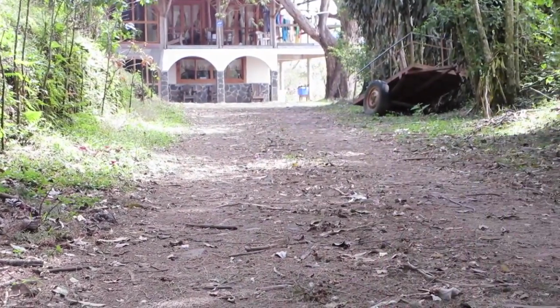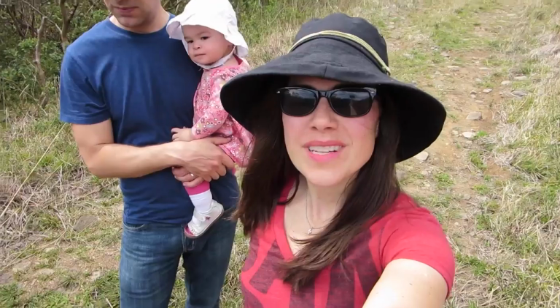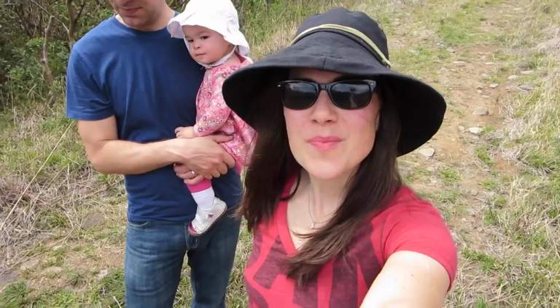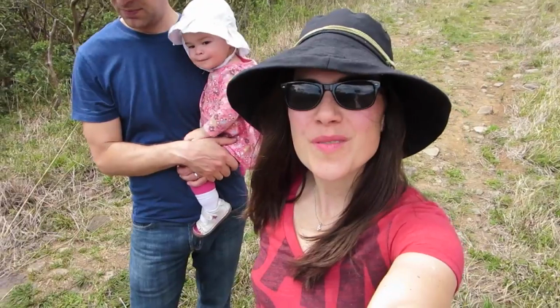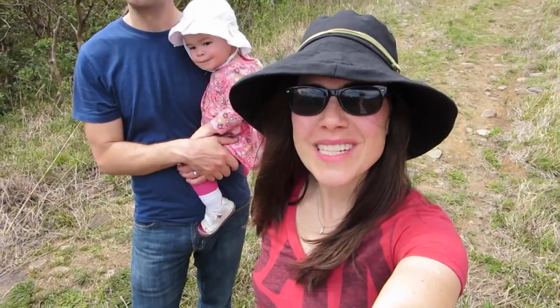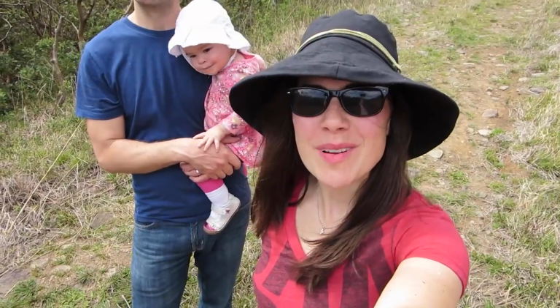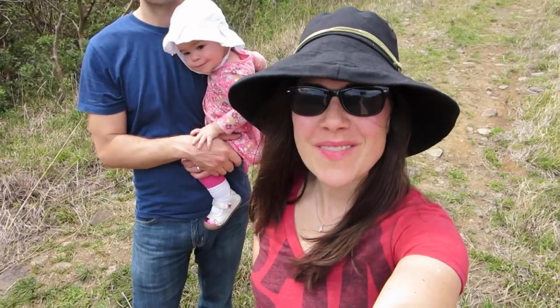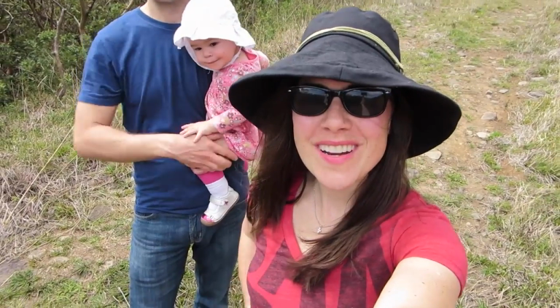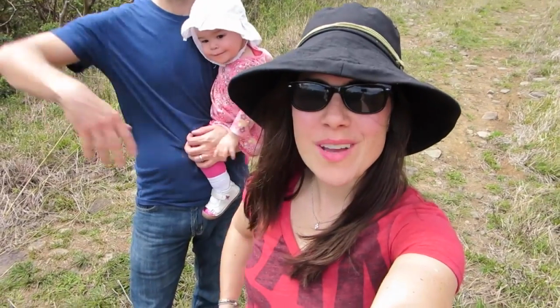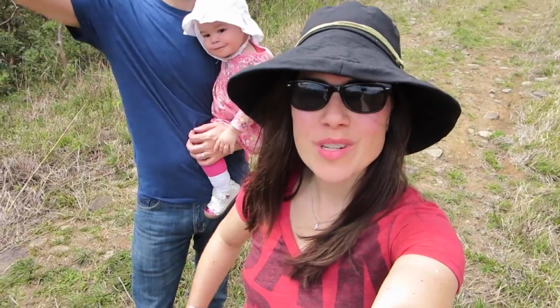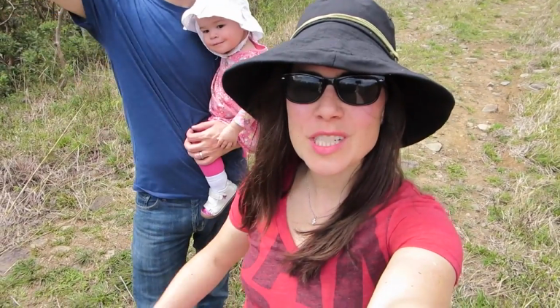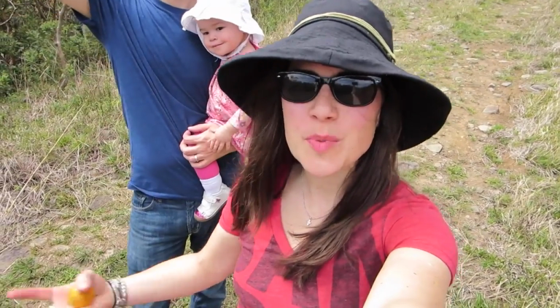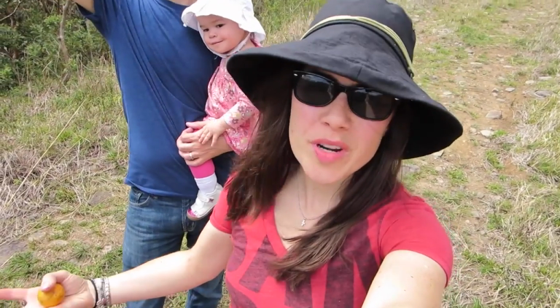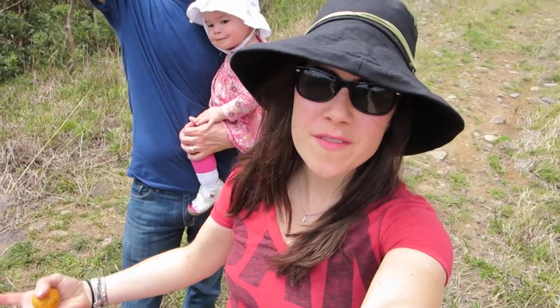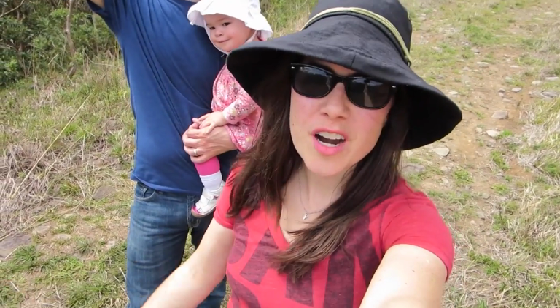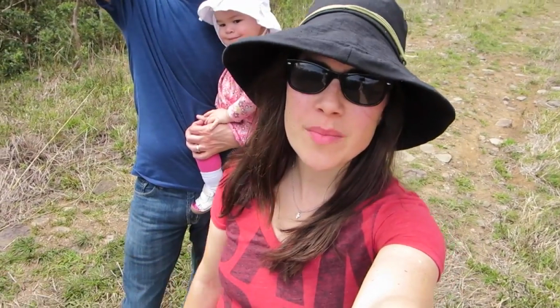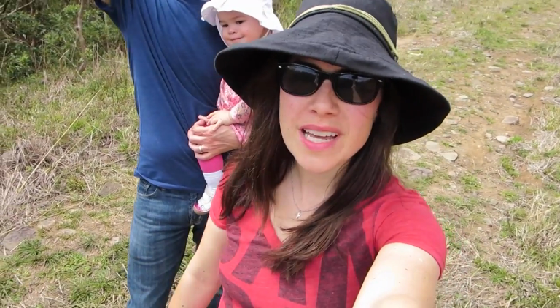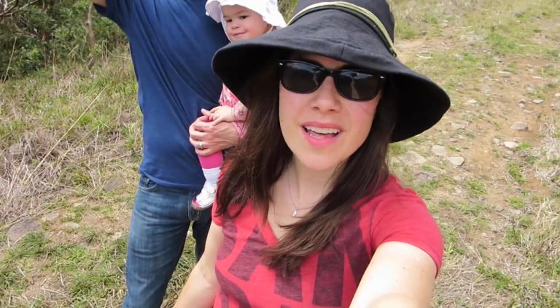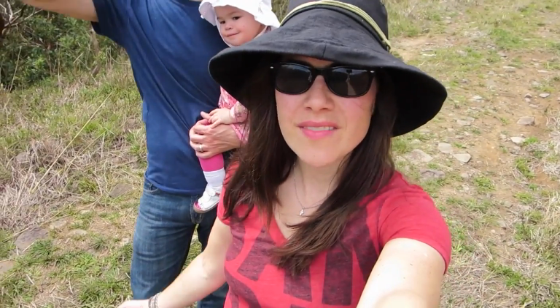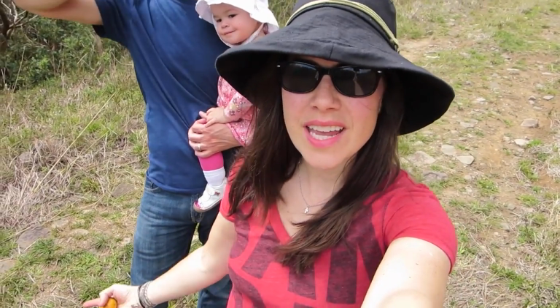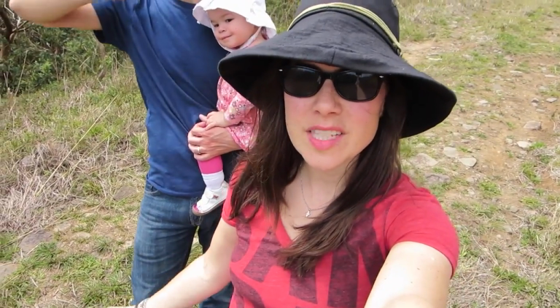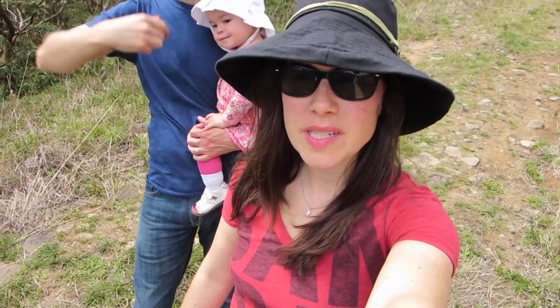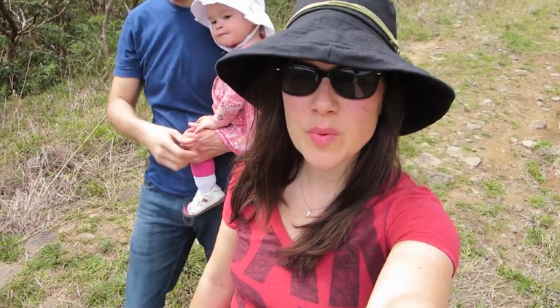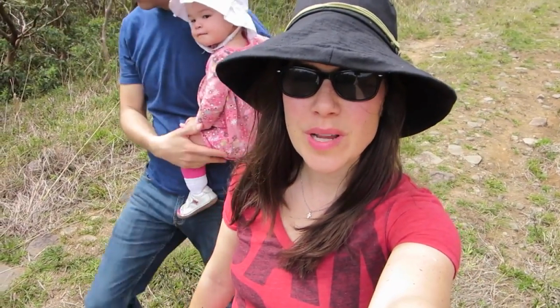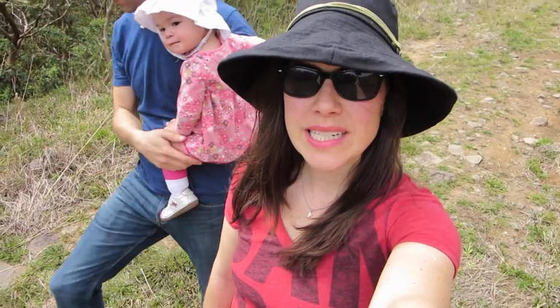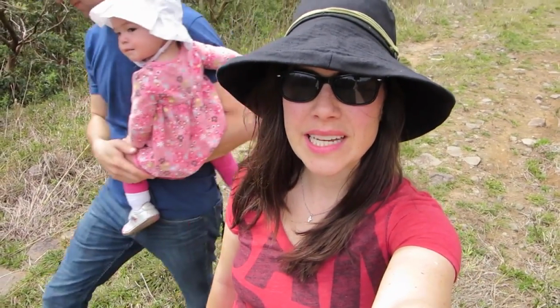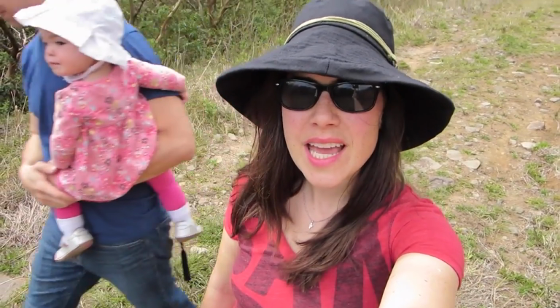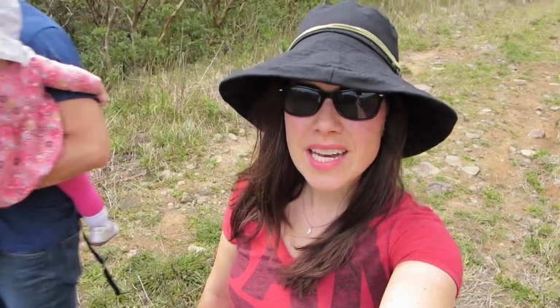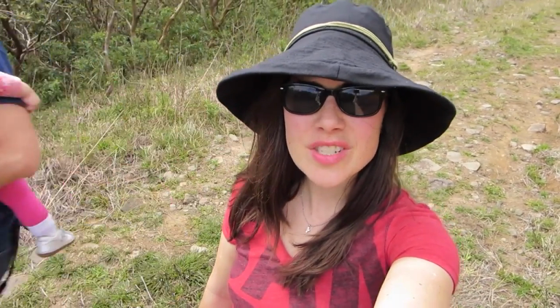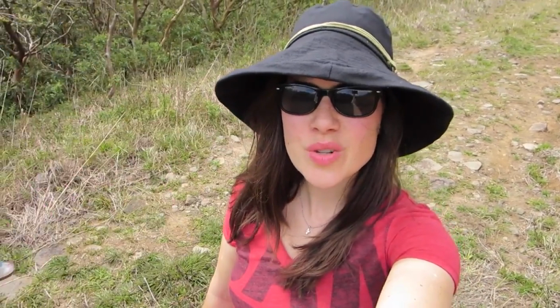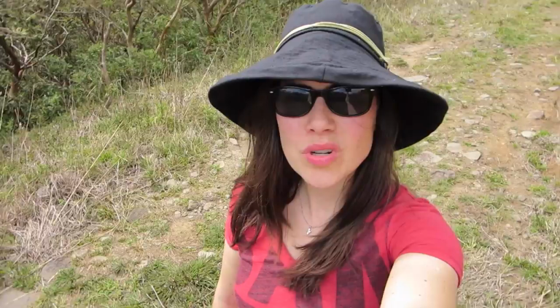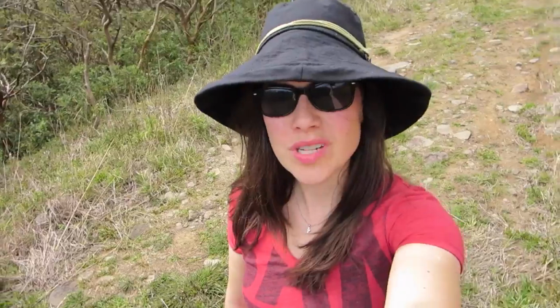It's a beautiful day in Monte Verde. We are just exploring the farm — there's a lot of land at this place we're renting and it's just gorgeous.